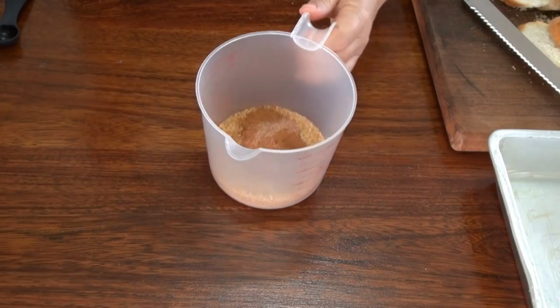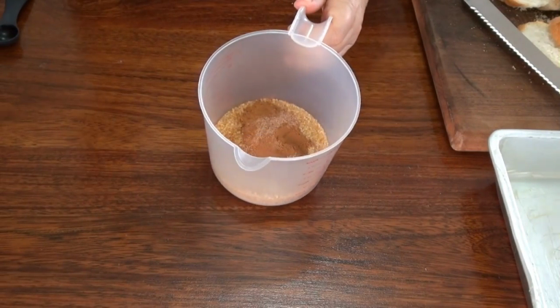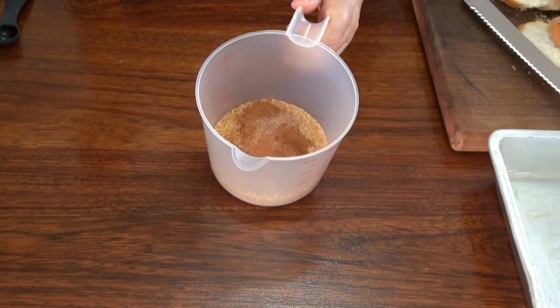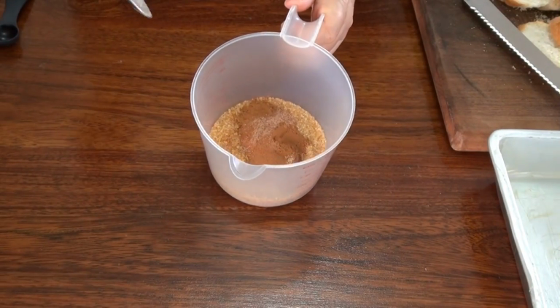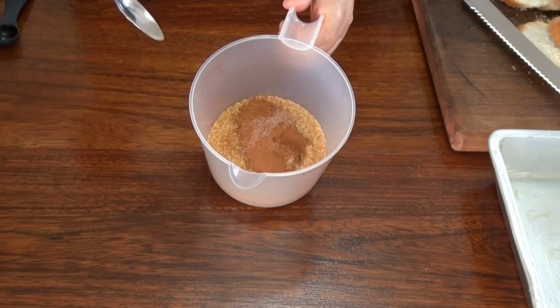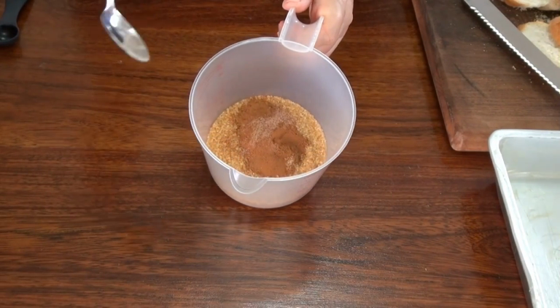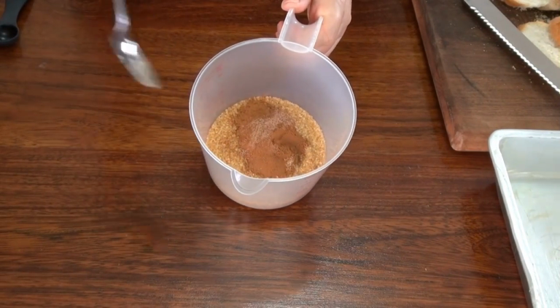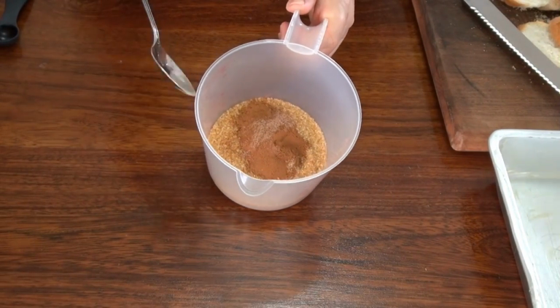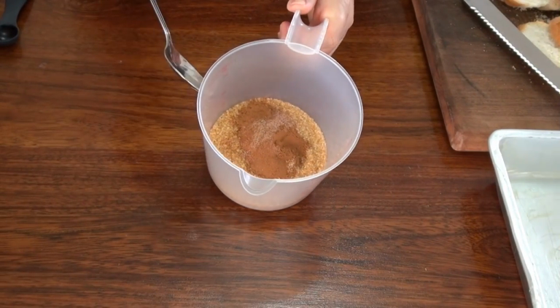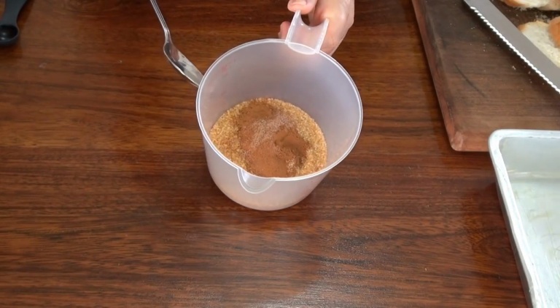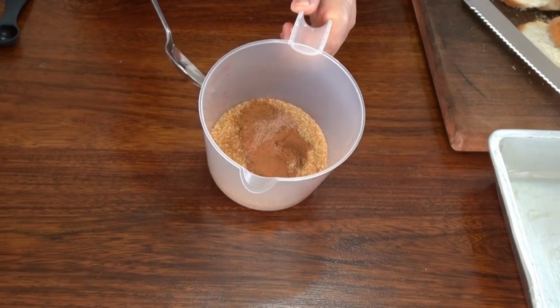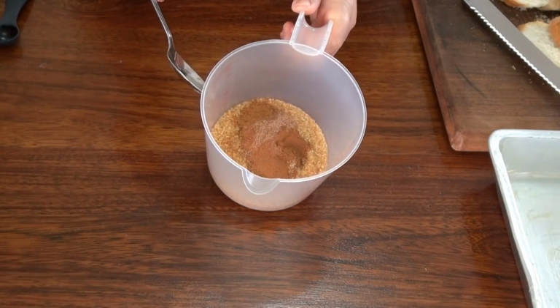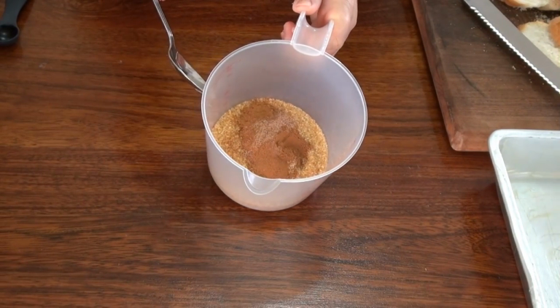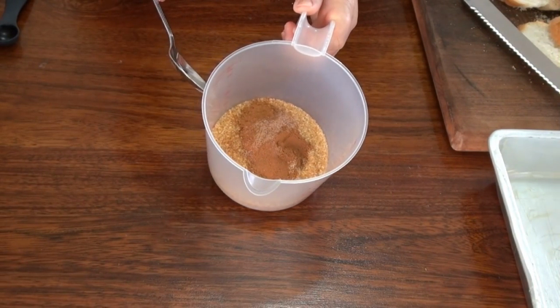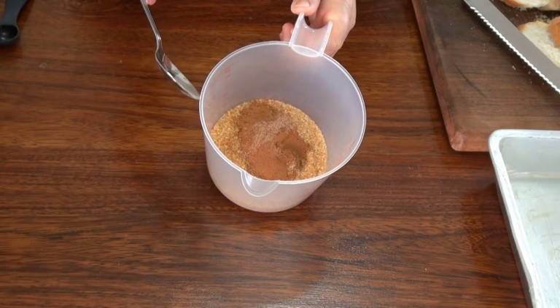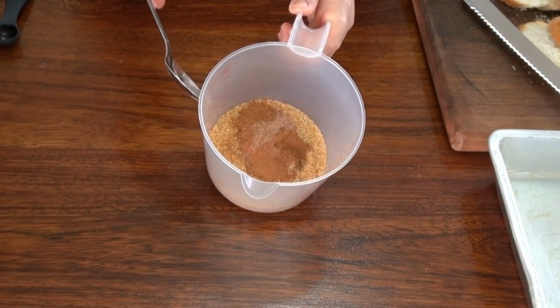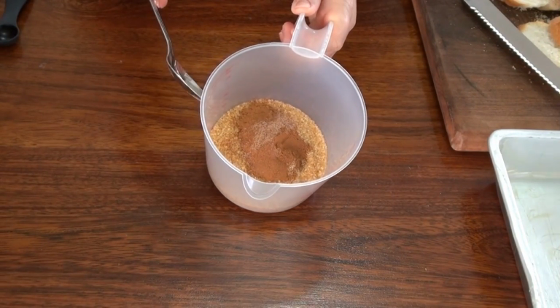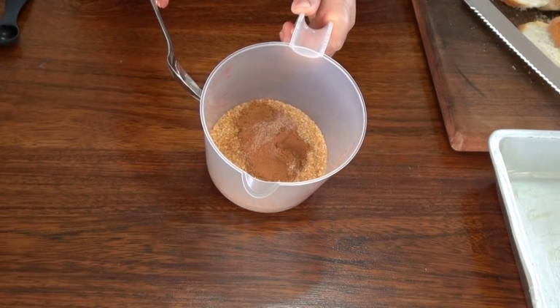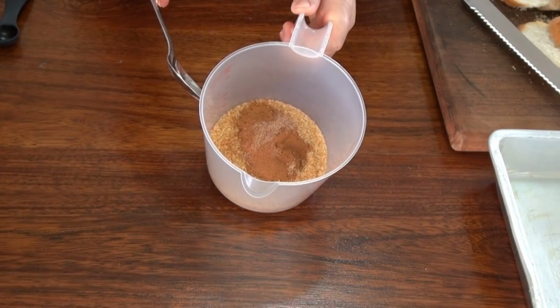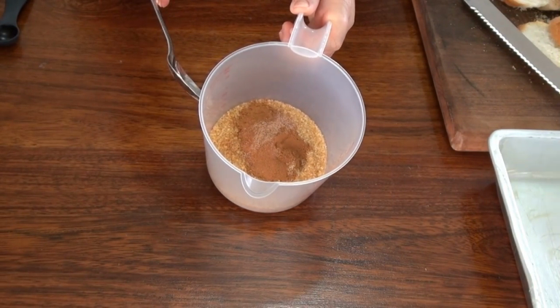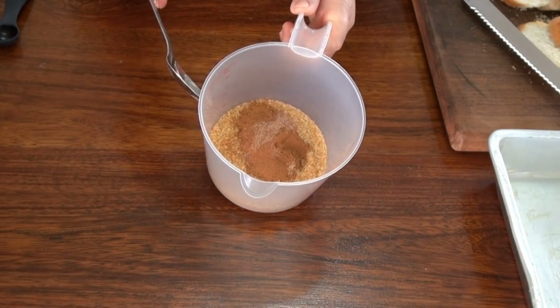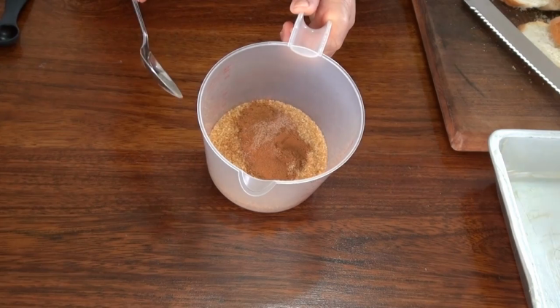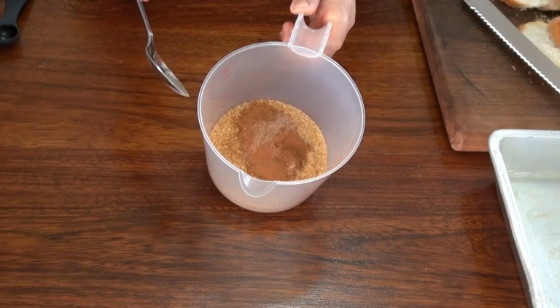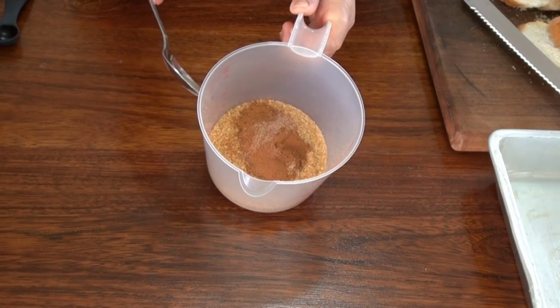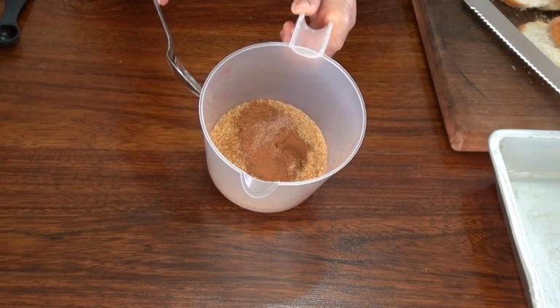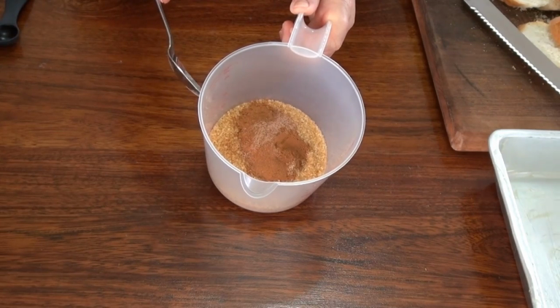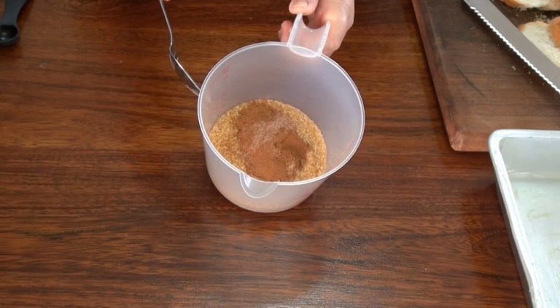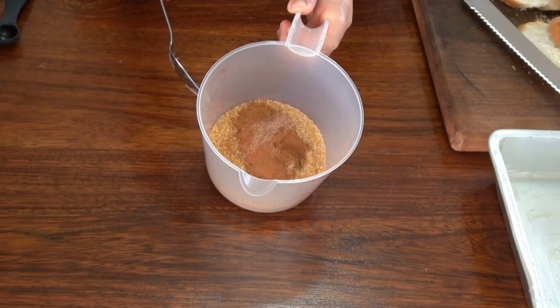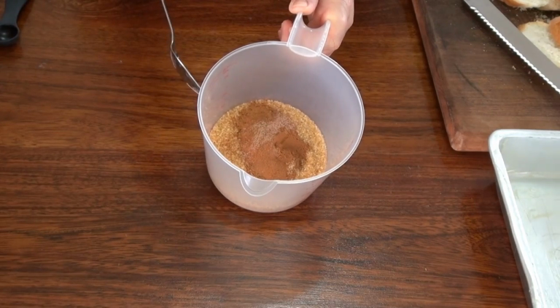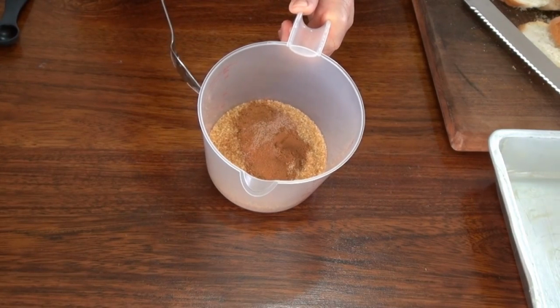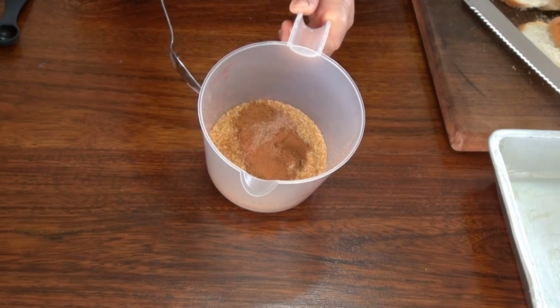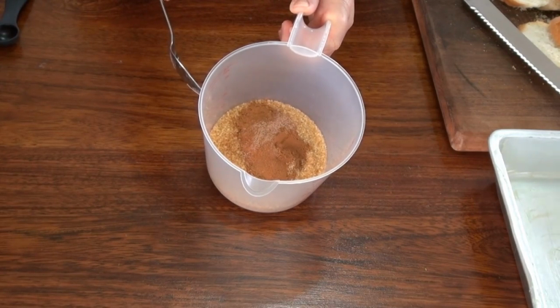We're going to mix a cup of brown sugar with two teaspoons of cinnamon and half a teaspoon of nutmeg.